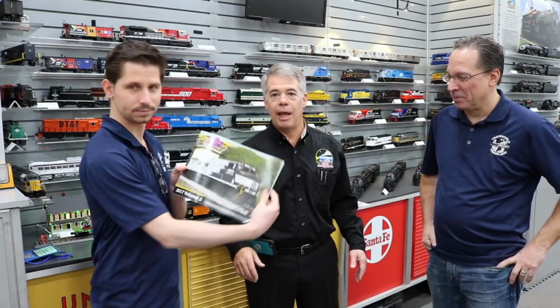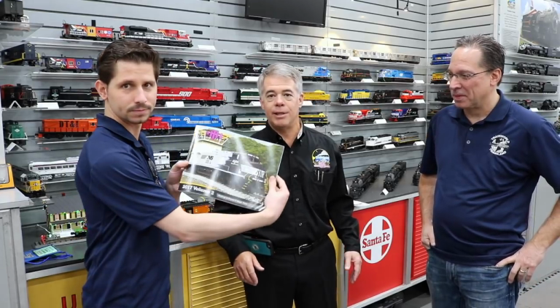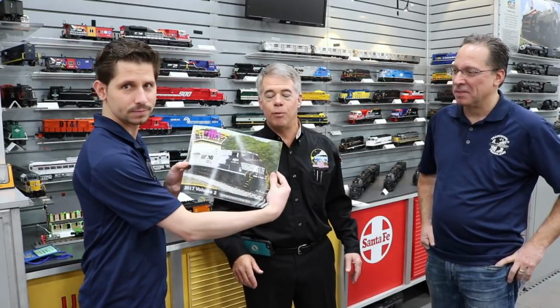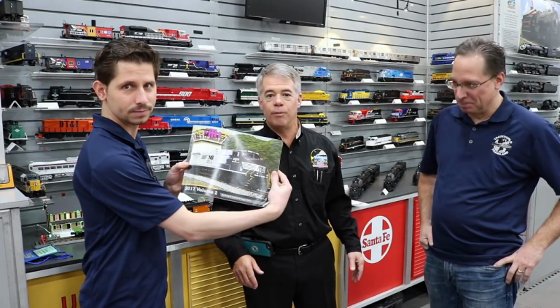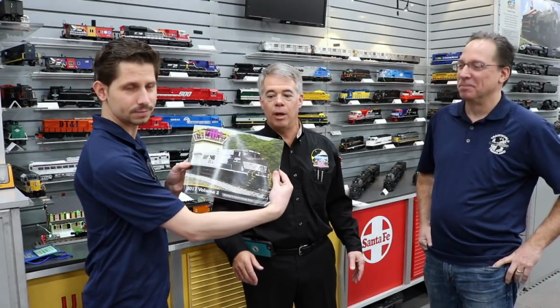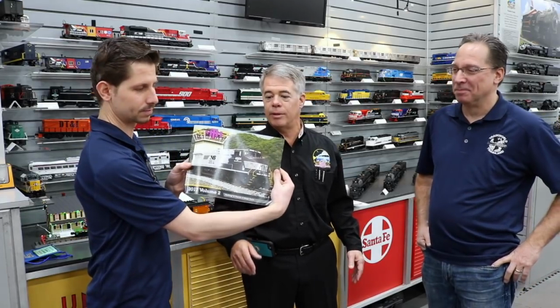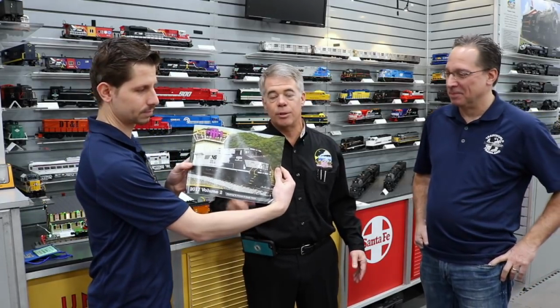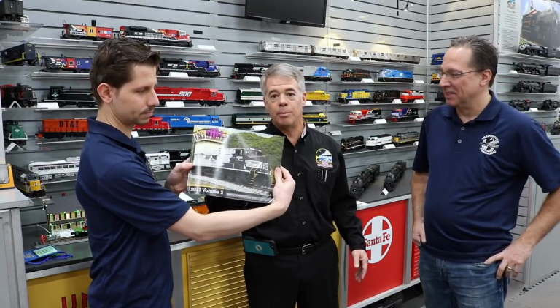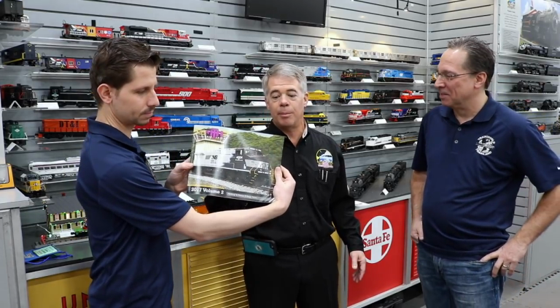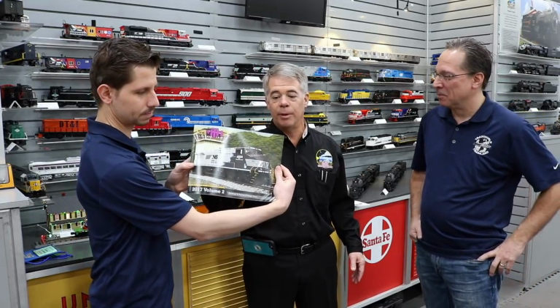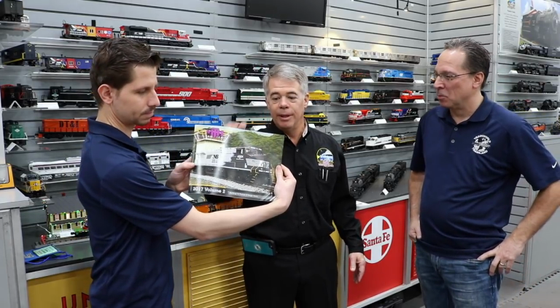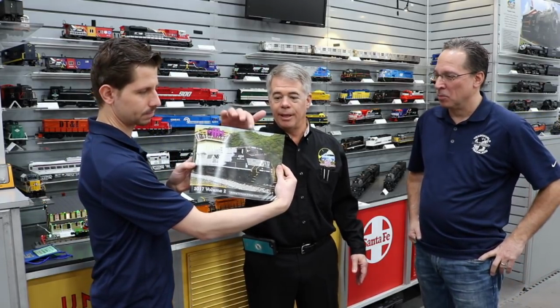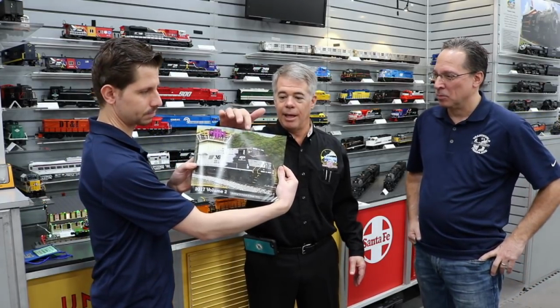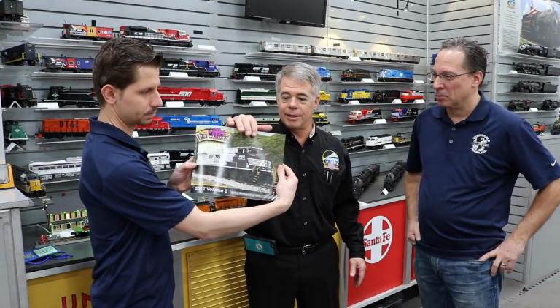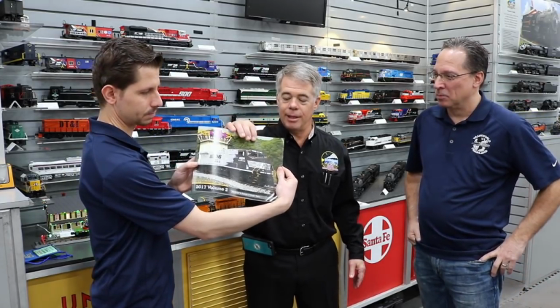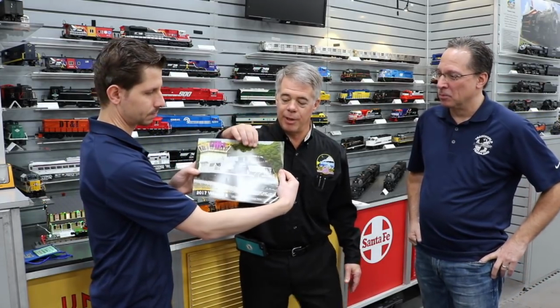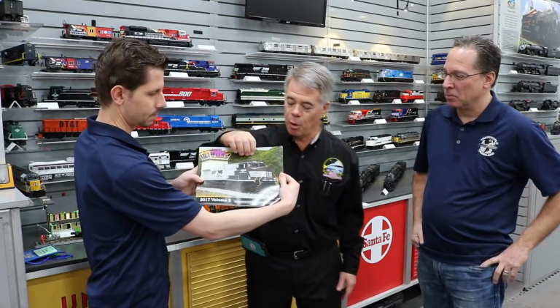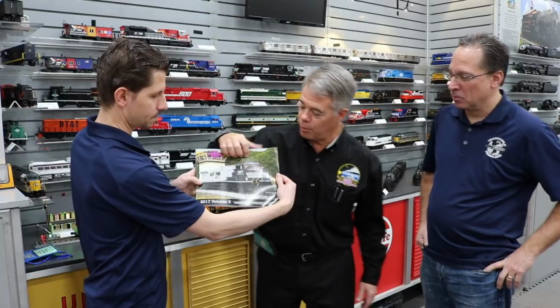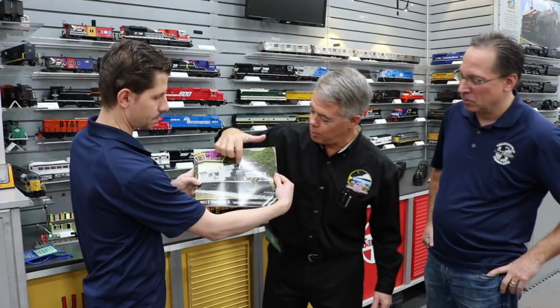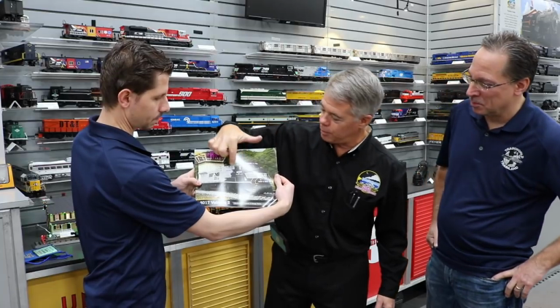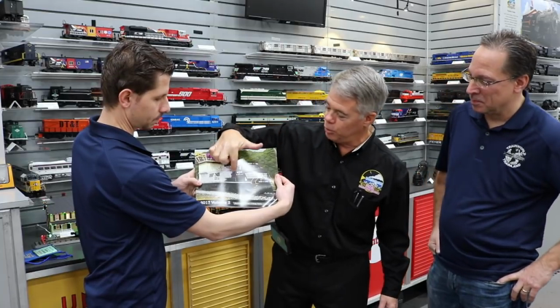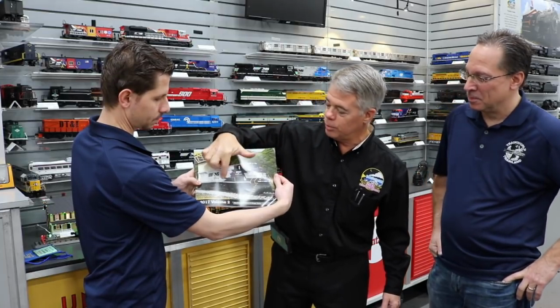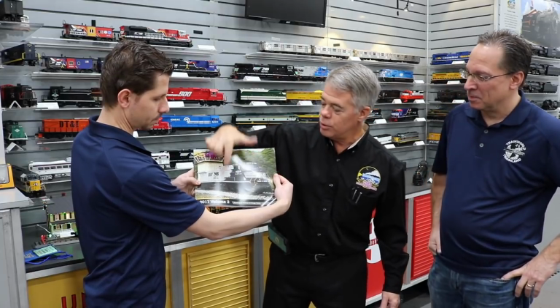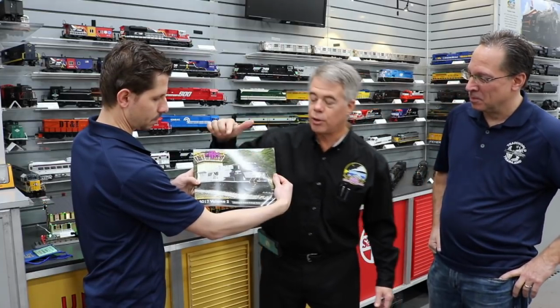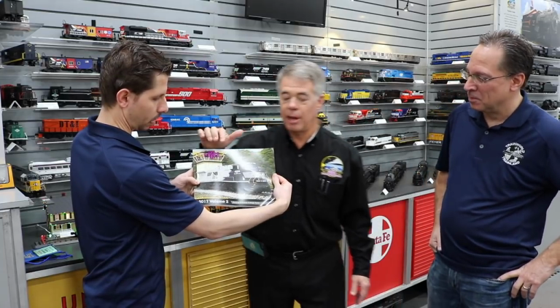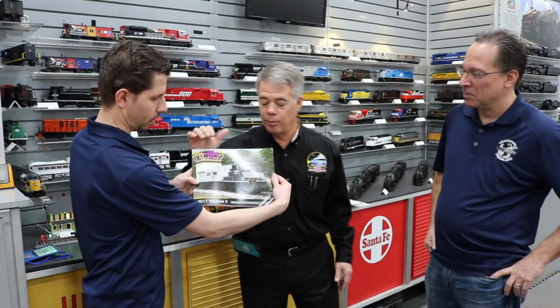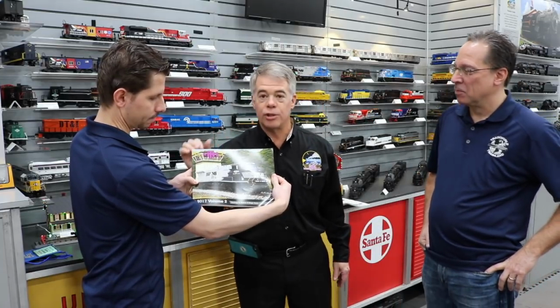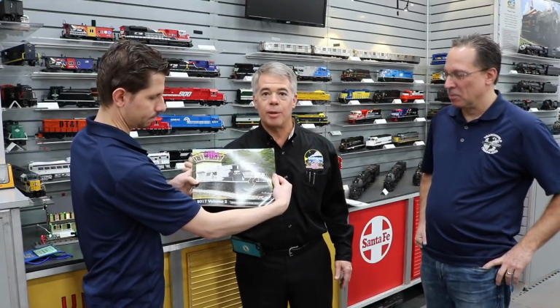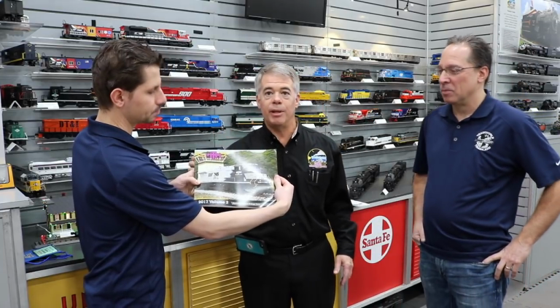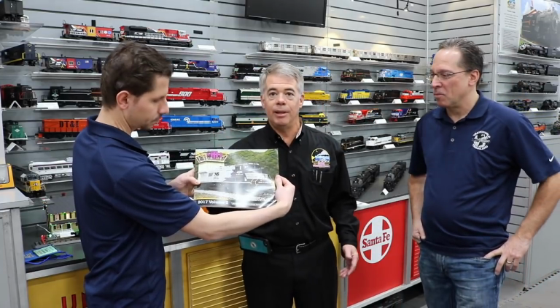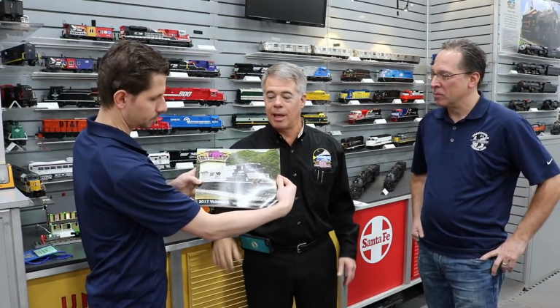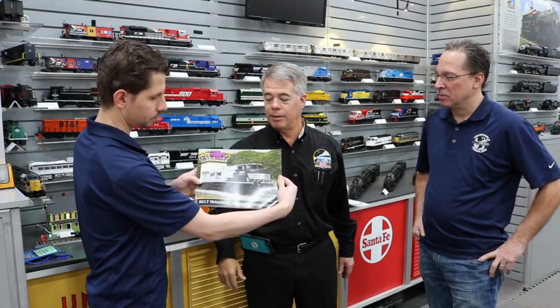The AC4400 on the cover — that's going to be popular. We have both the one with the blue stripe and the red stripe in the catalog.